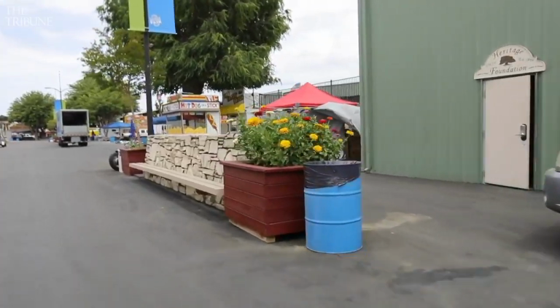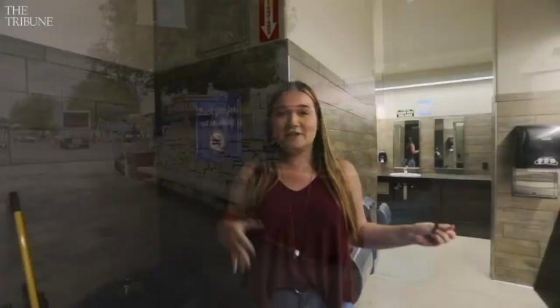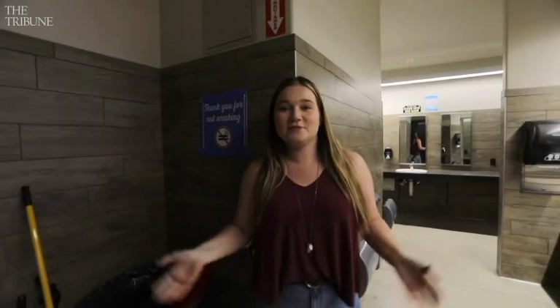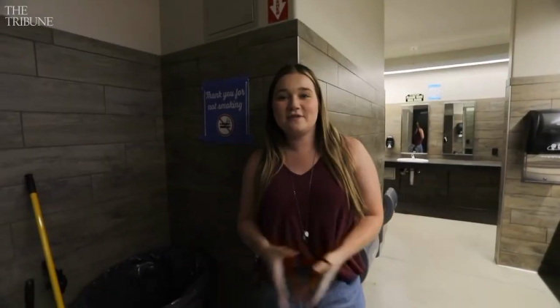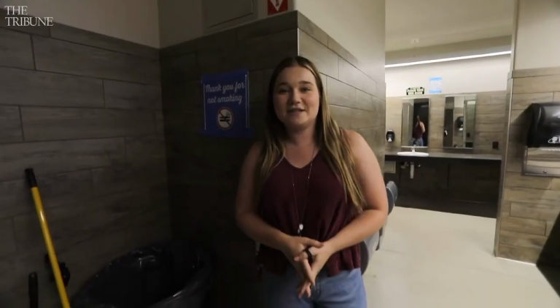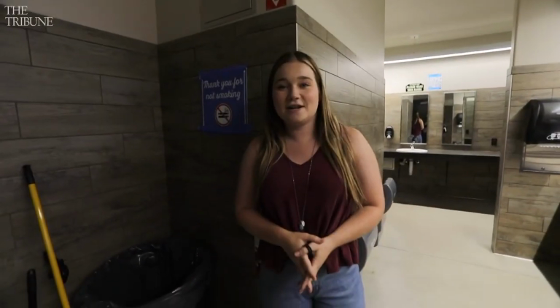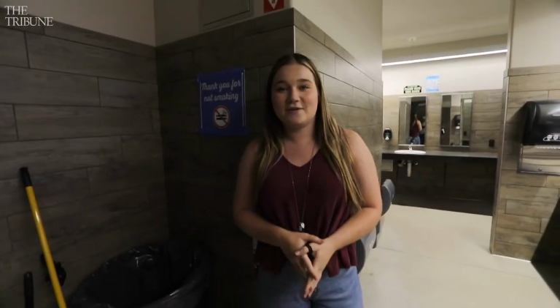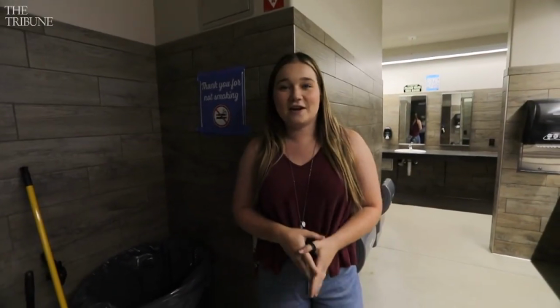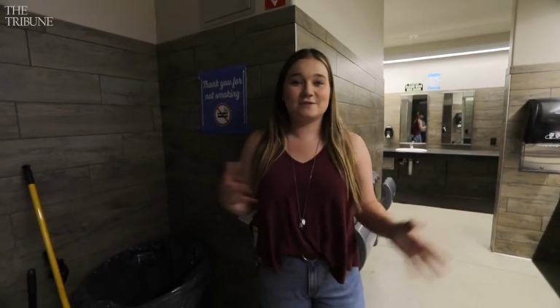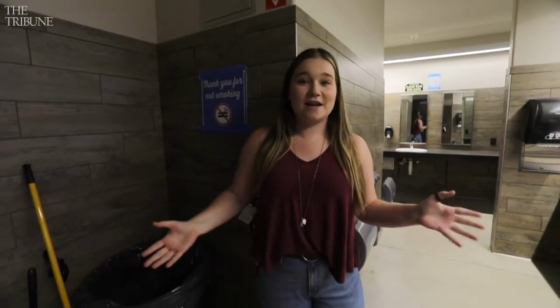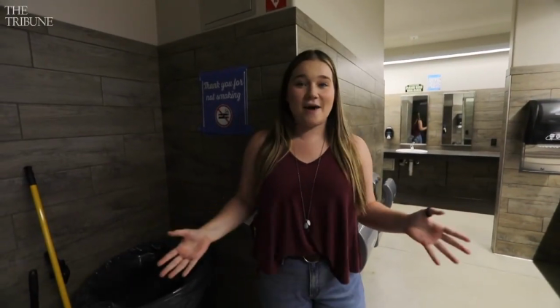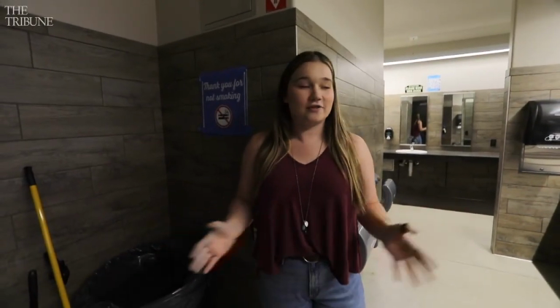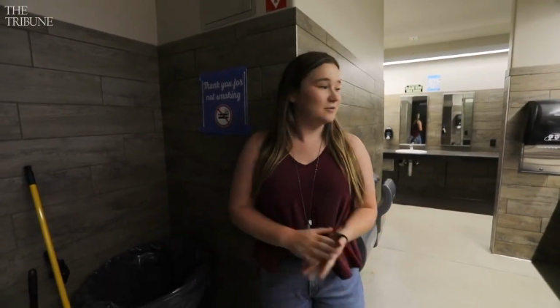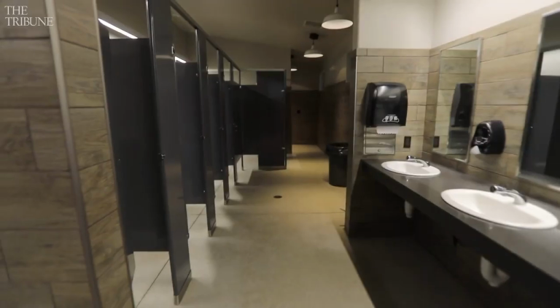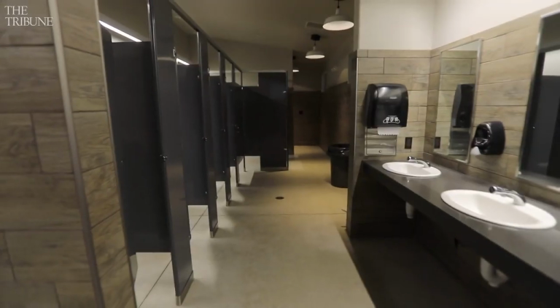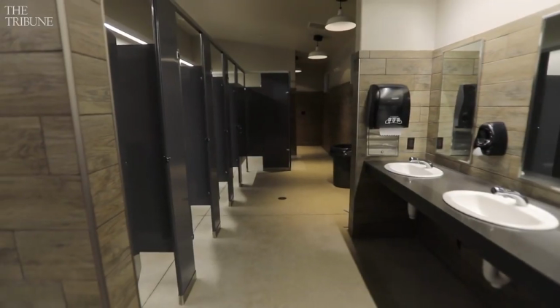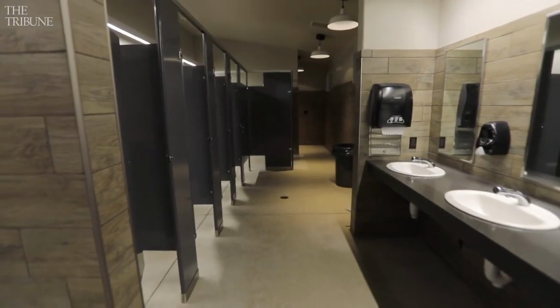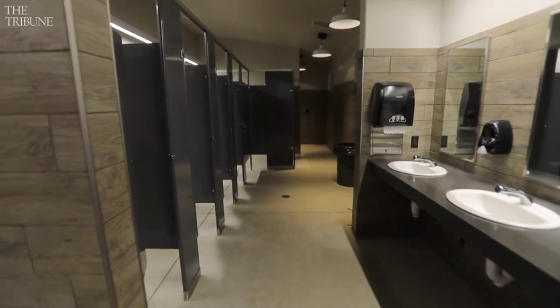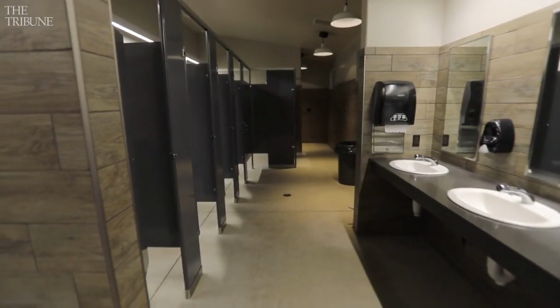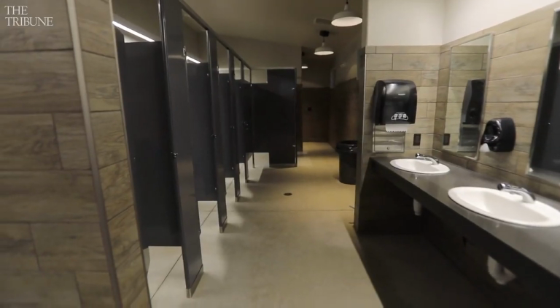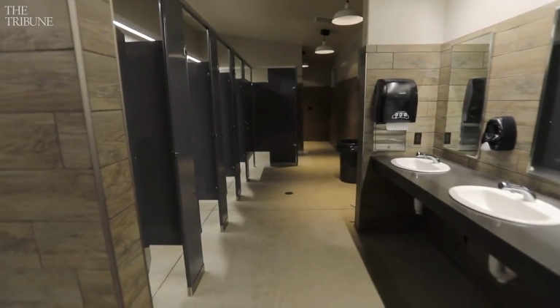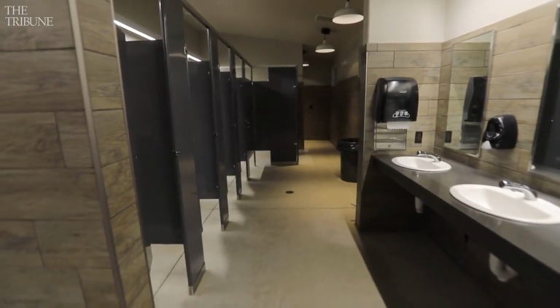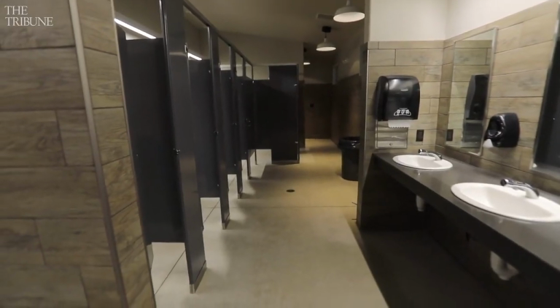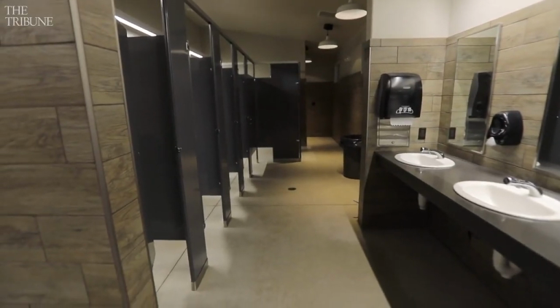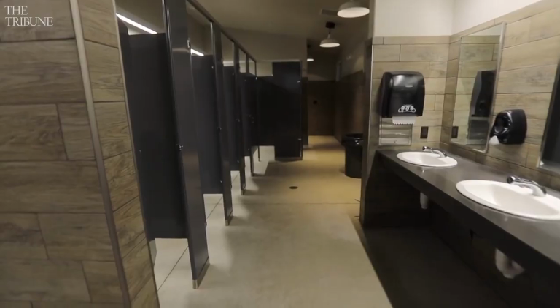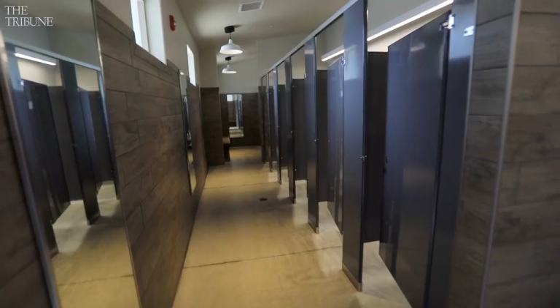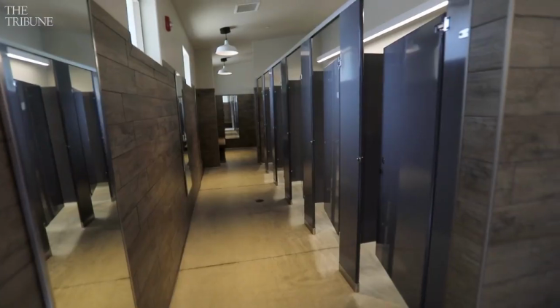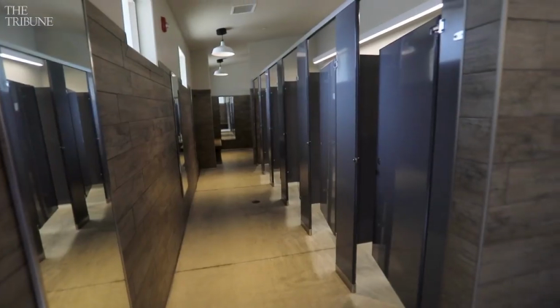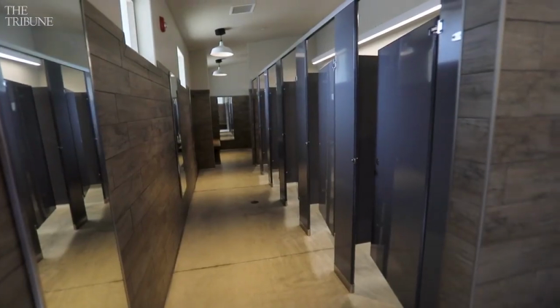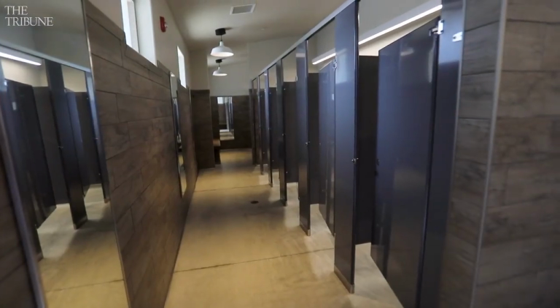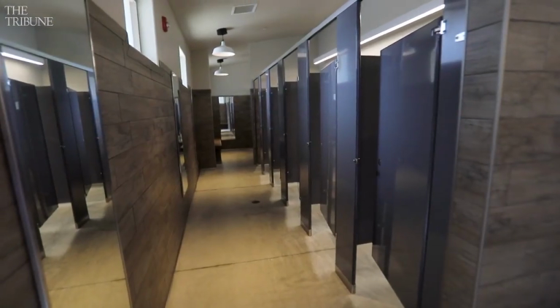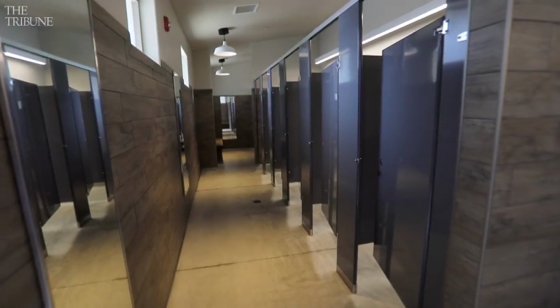This is one of the Mid-State Fair's many bathrooms. As you can see, it's kept very clean throughout now and during the fair.